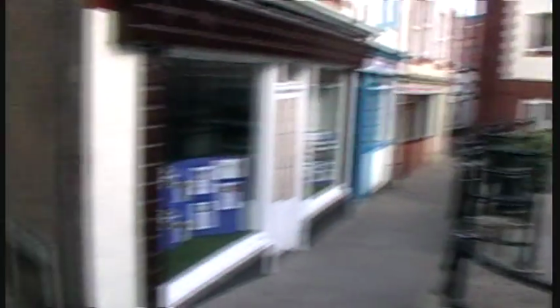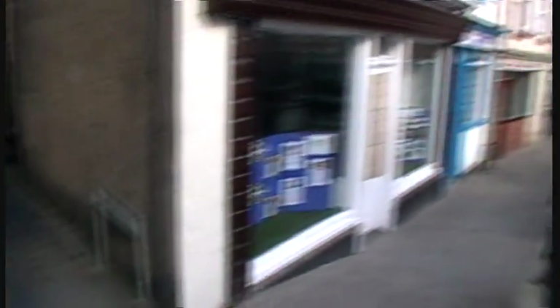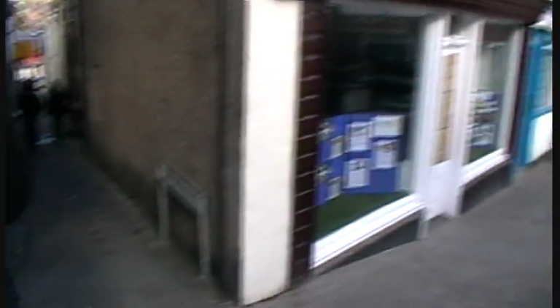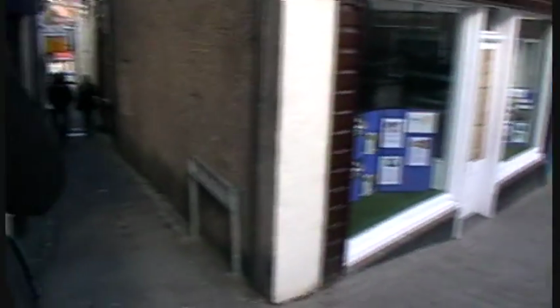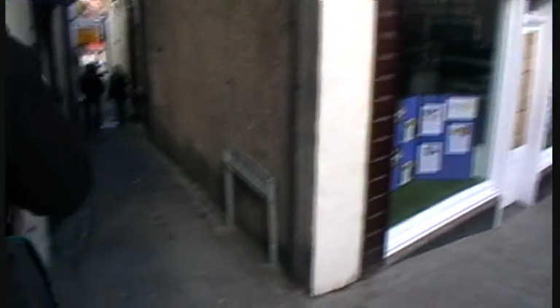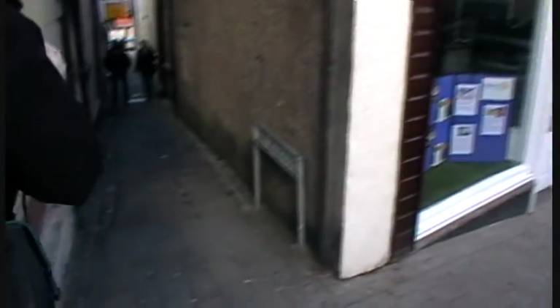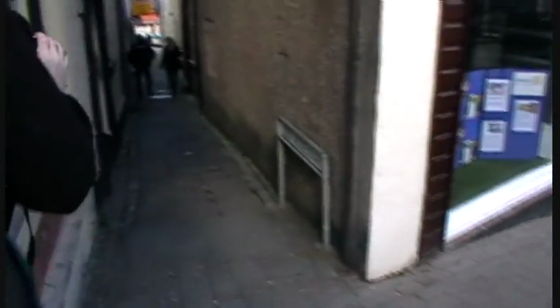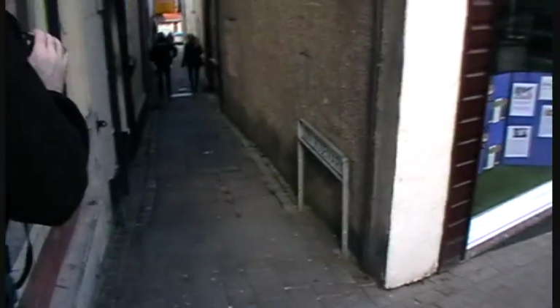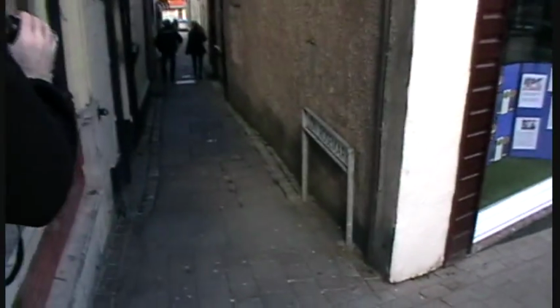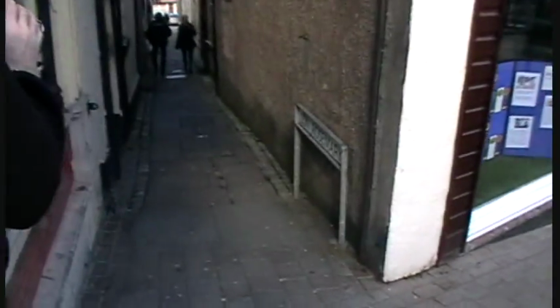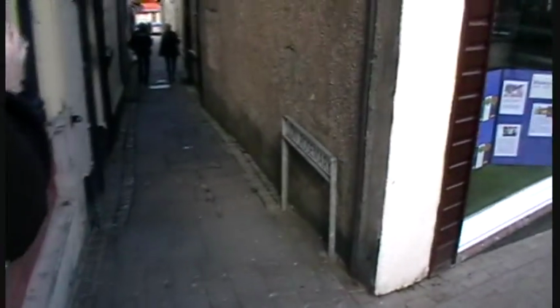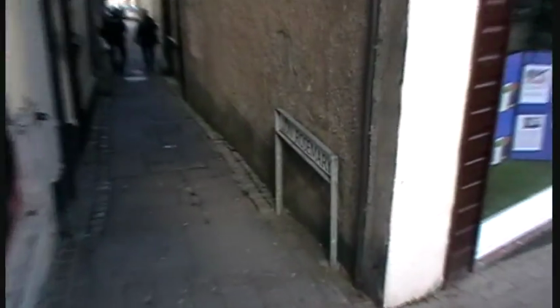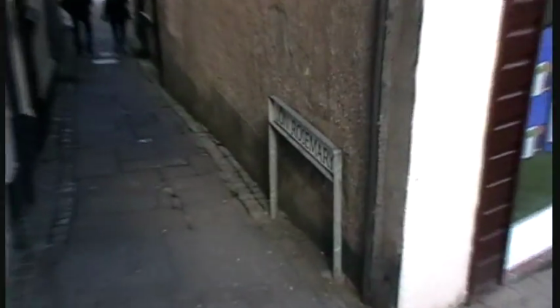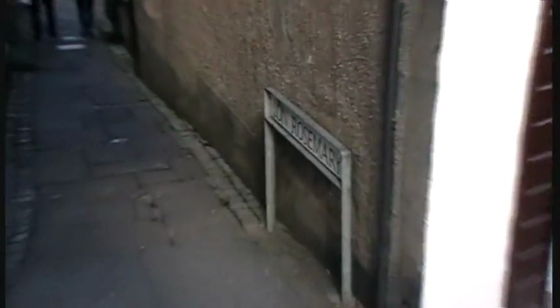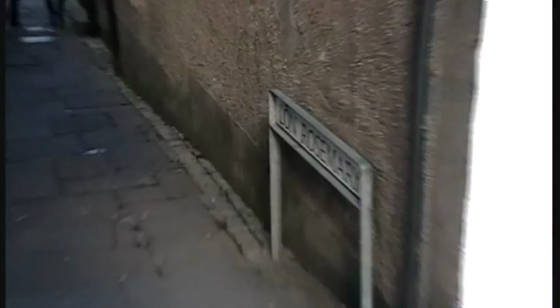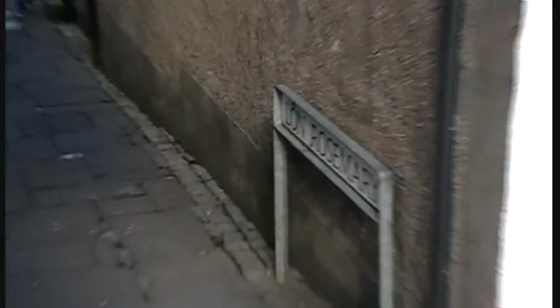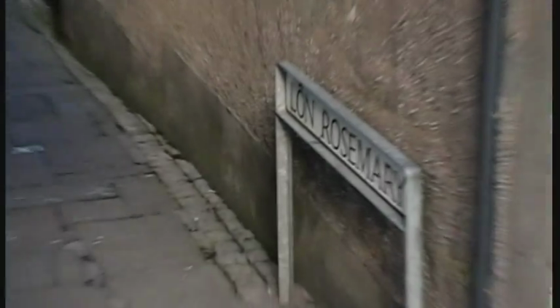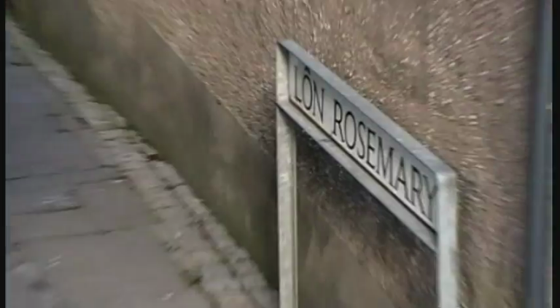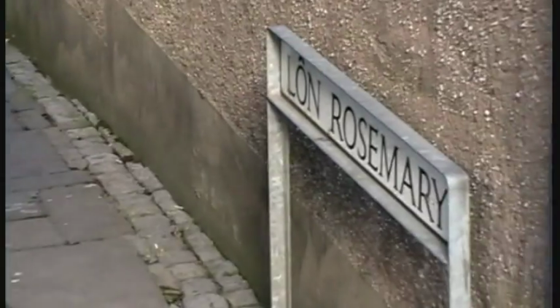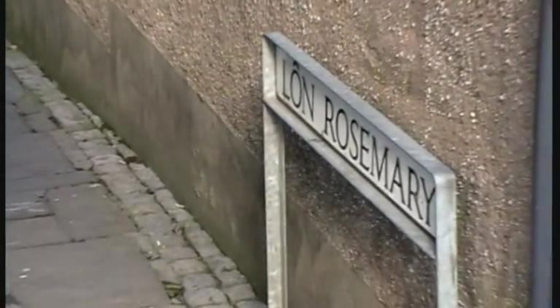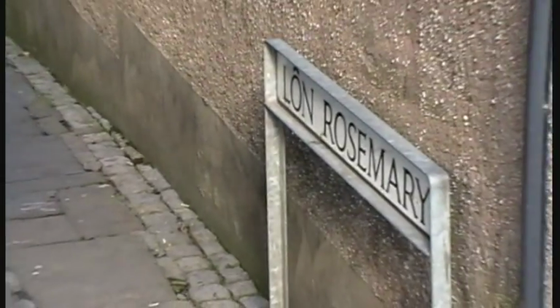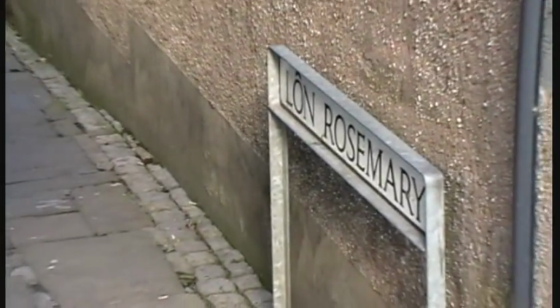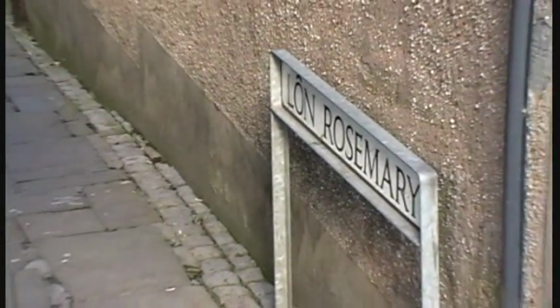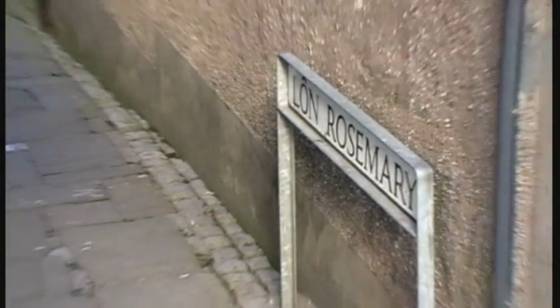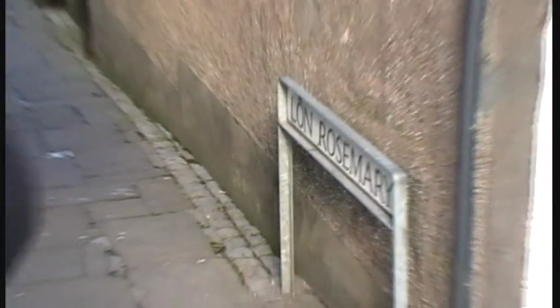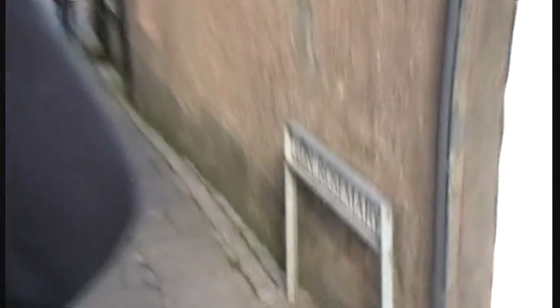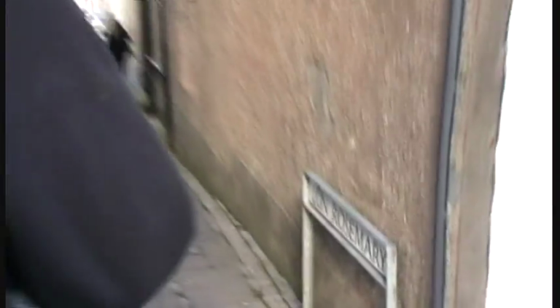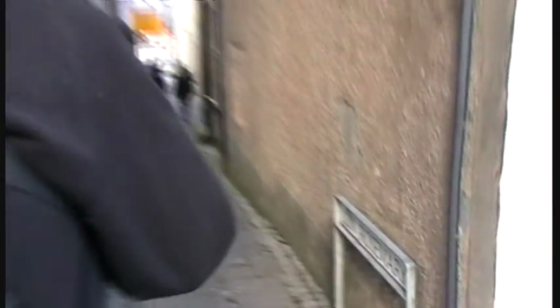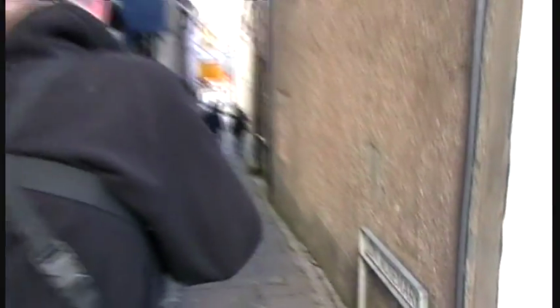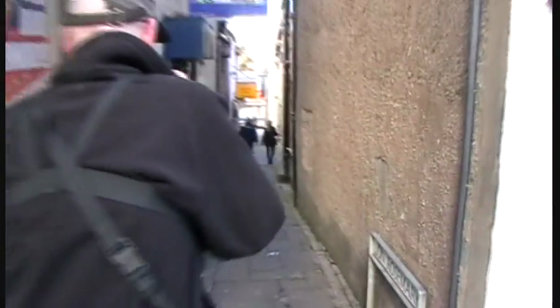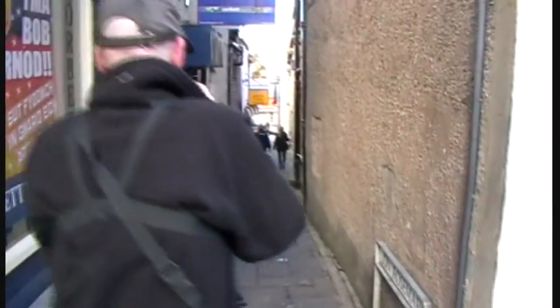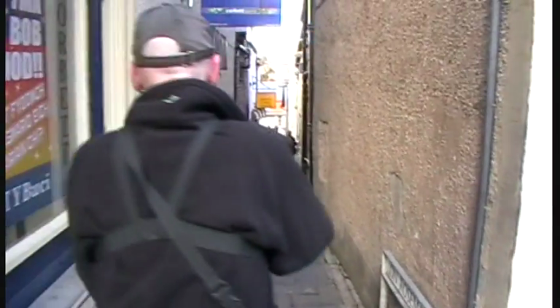You can see Mor Rosary, which means Rosary Lane.